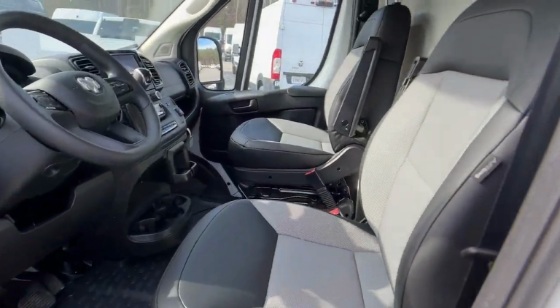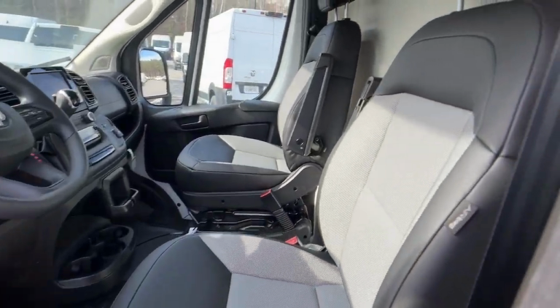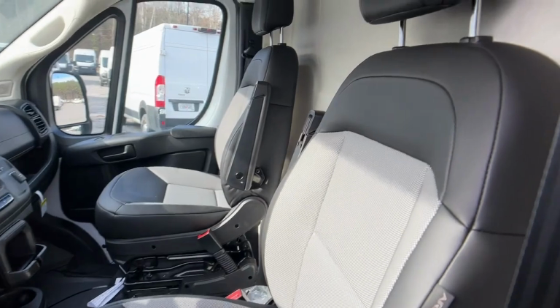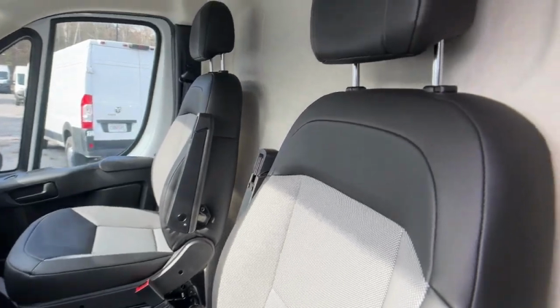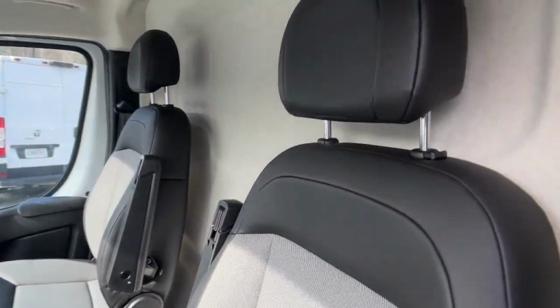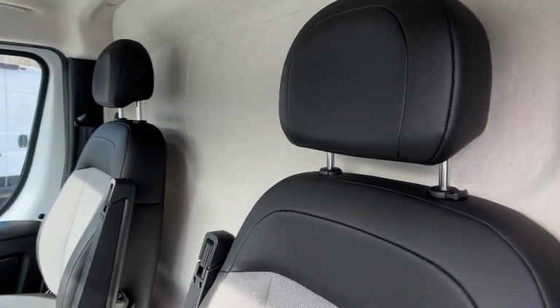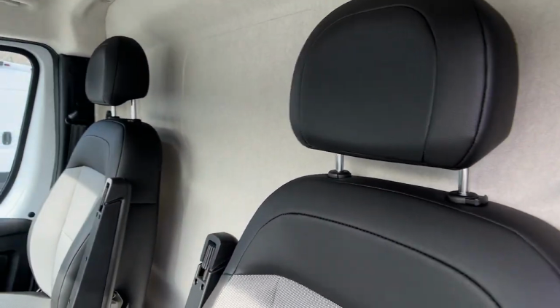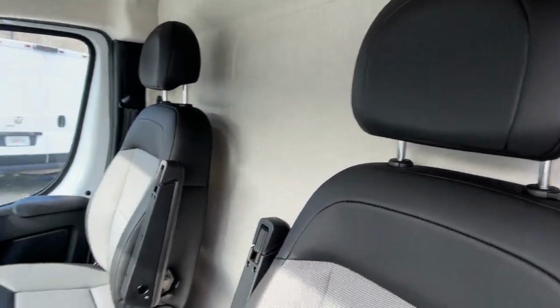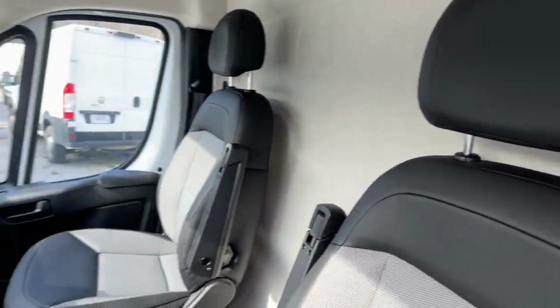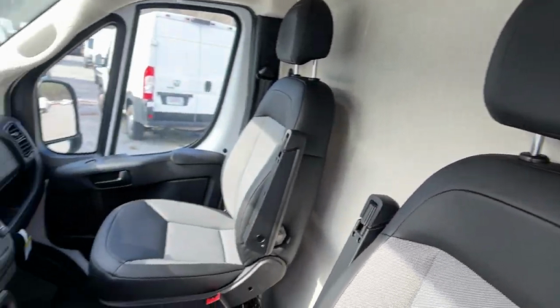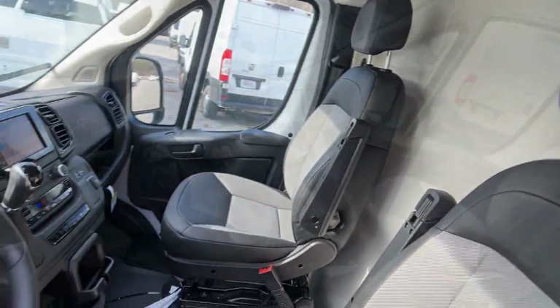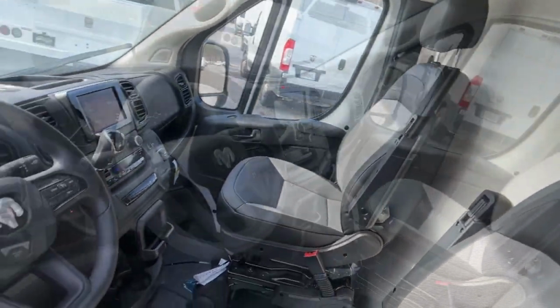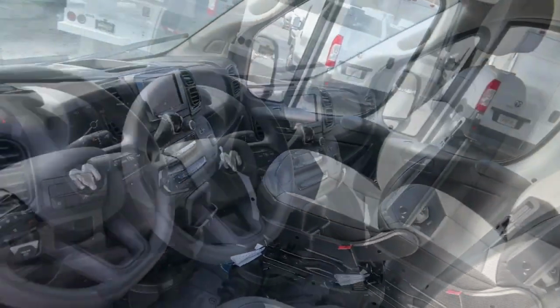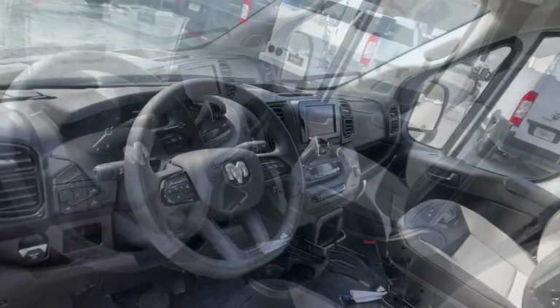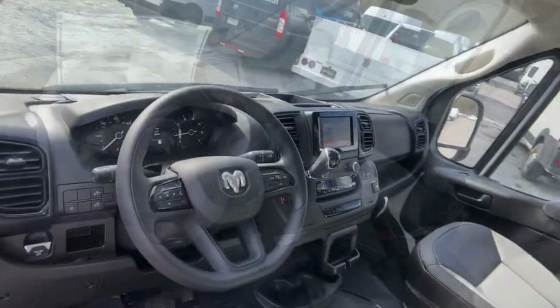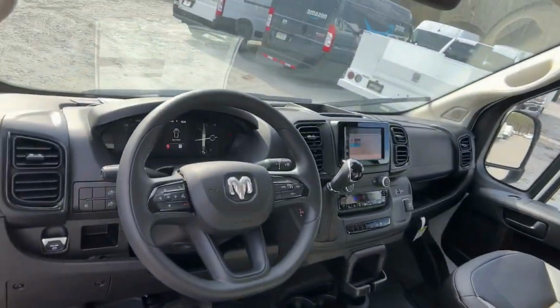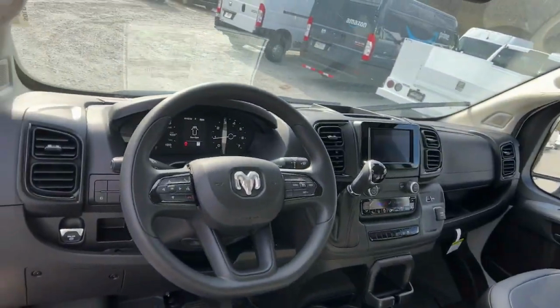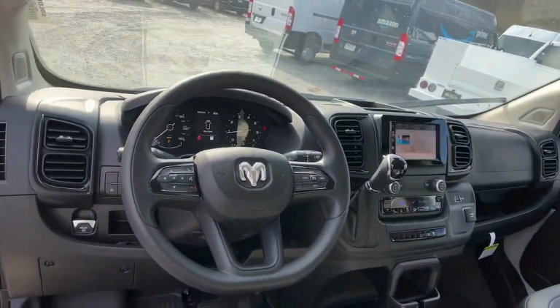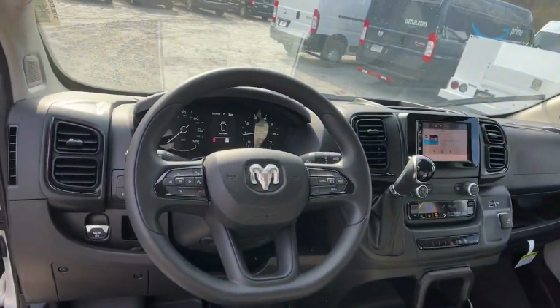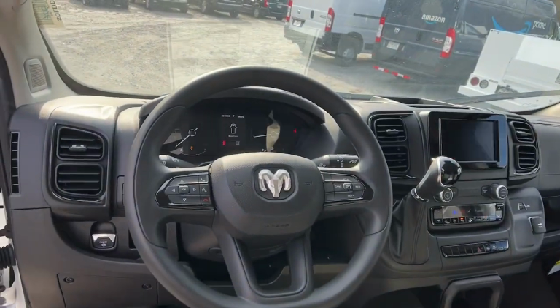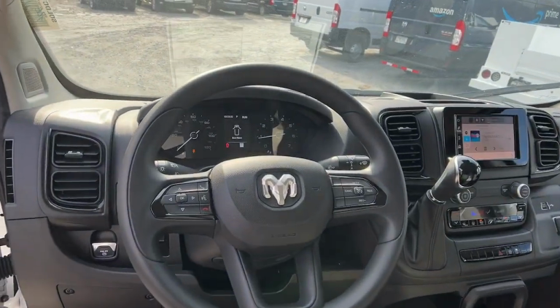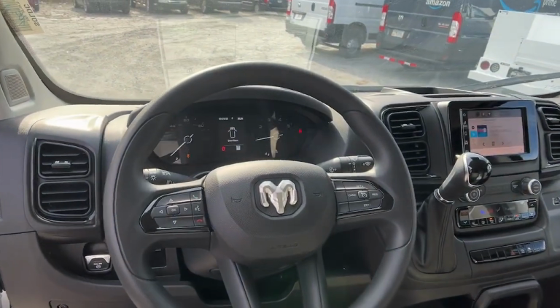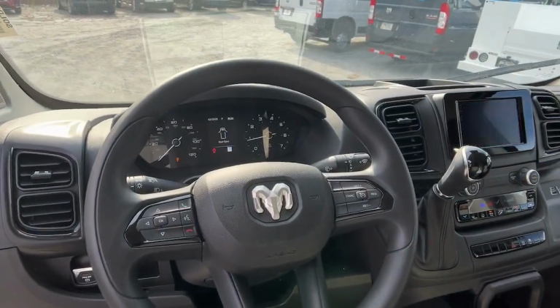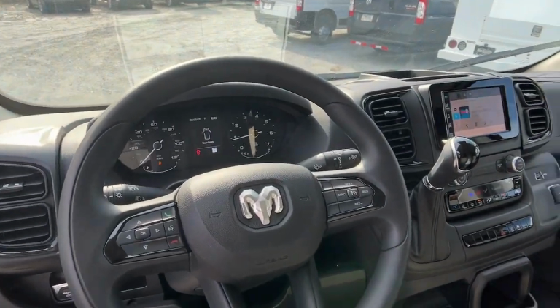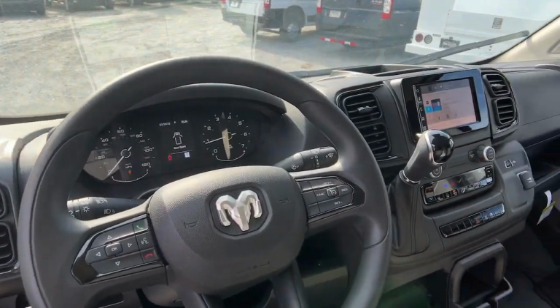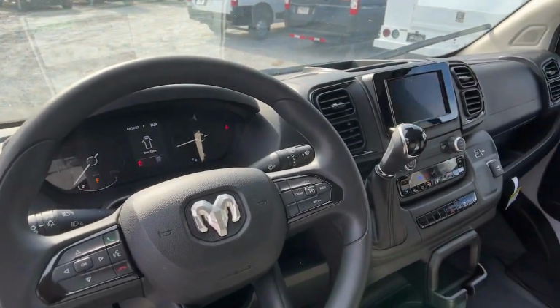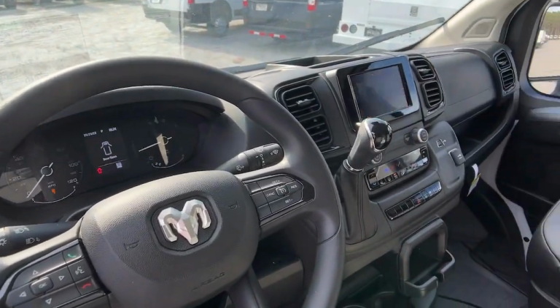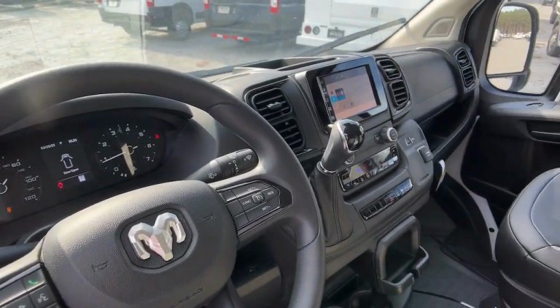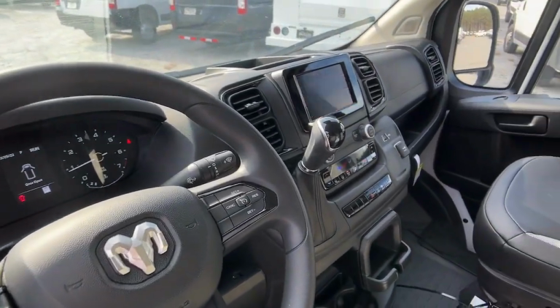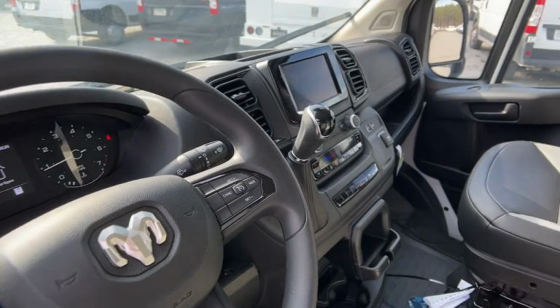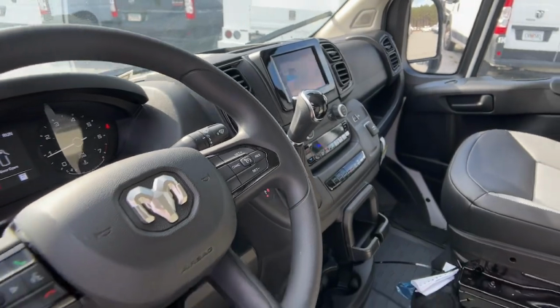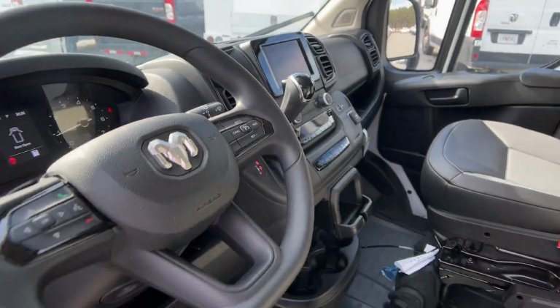Don't let your business fall behind the competition. Give it the edge with this well-built Promaster 2500.